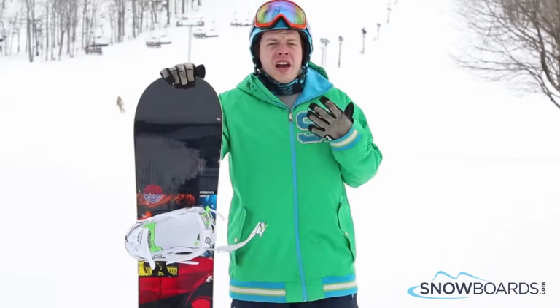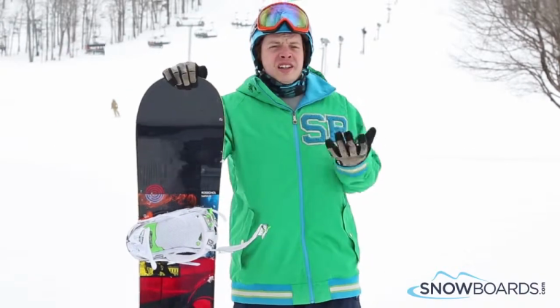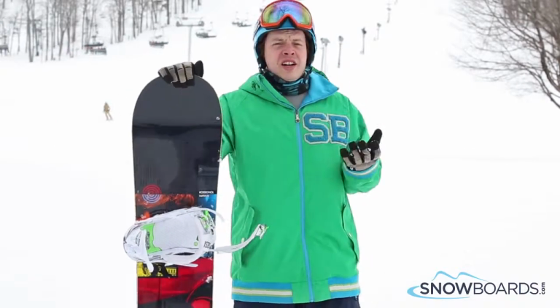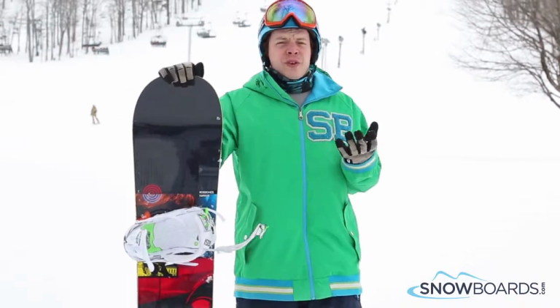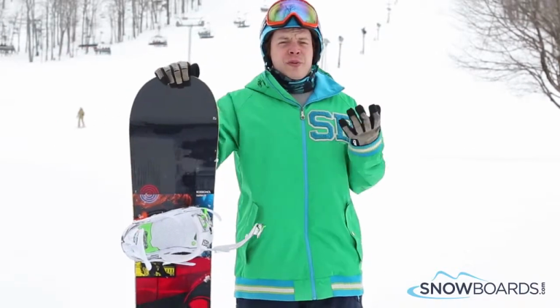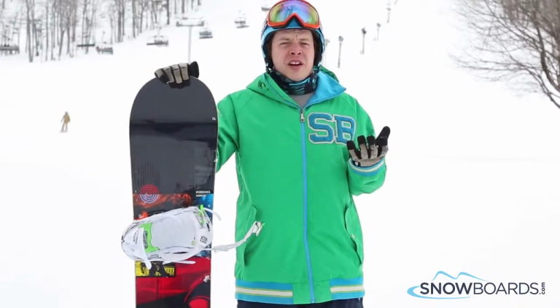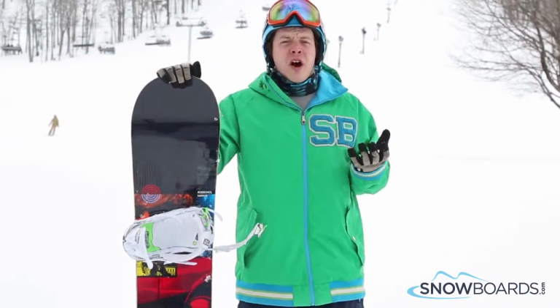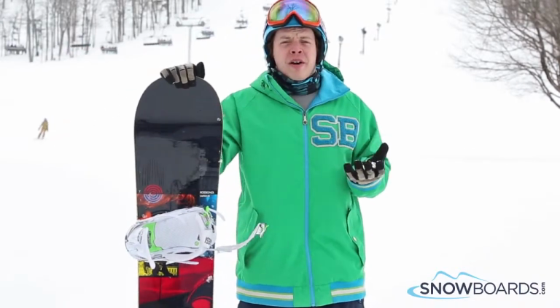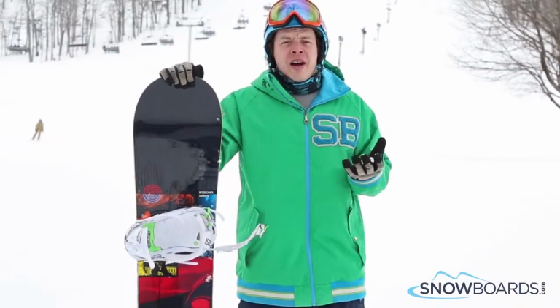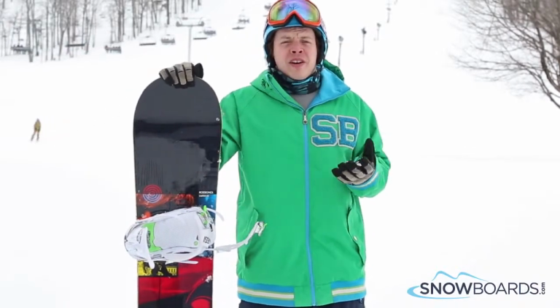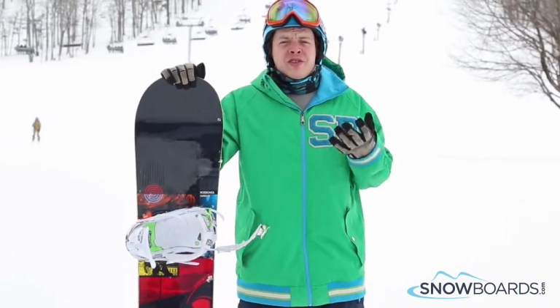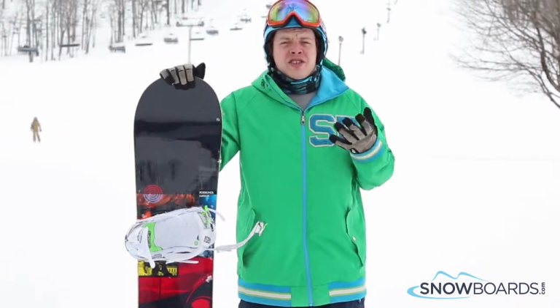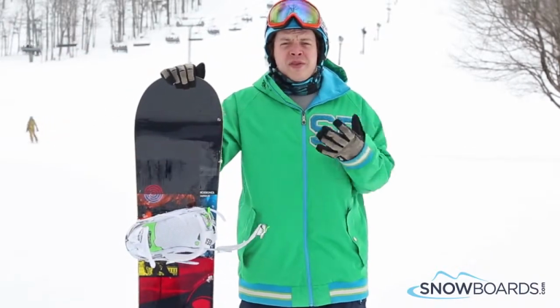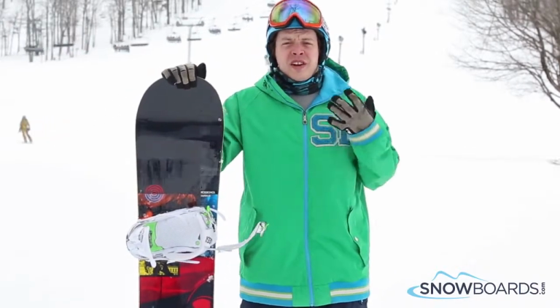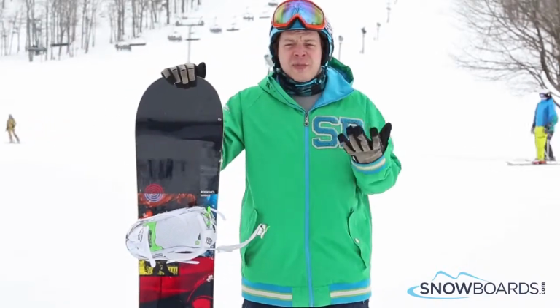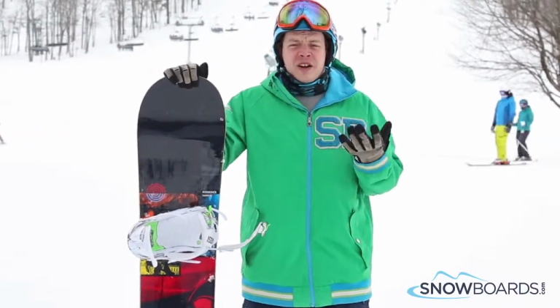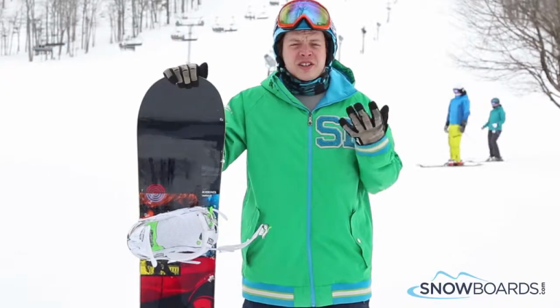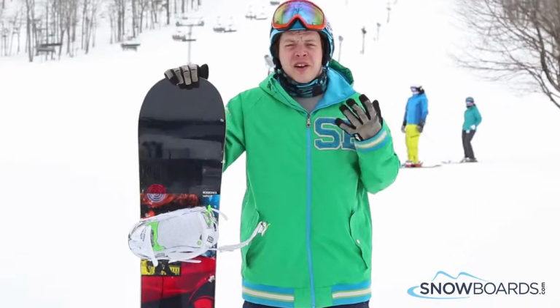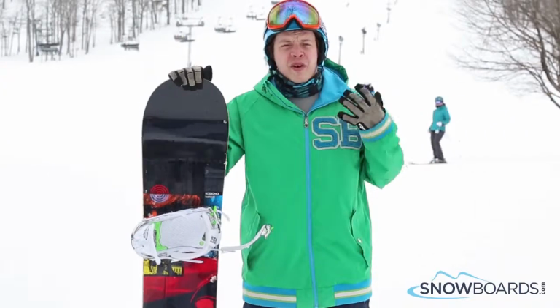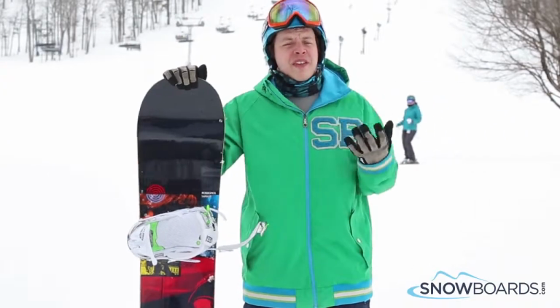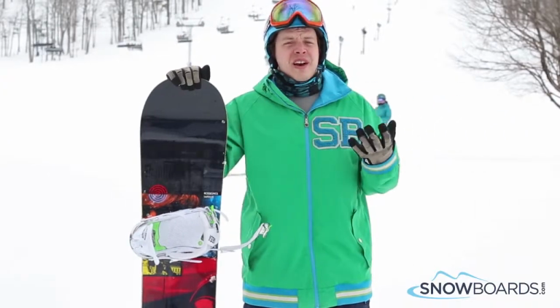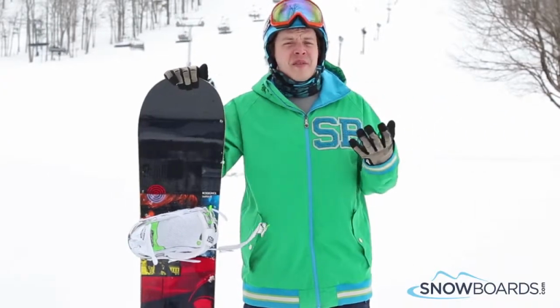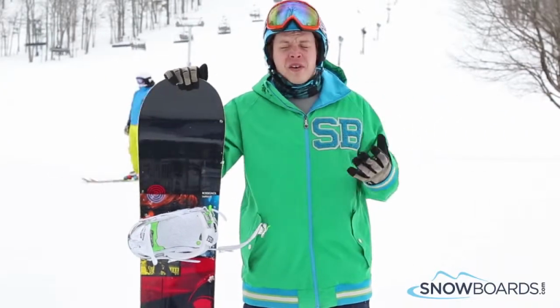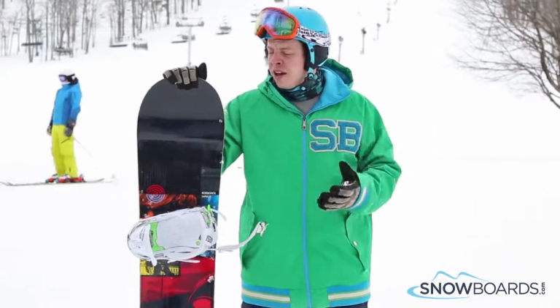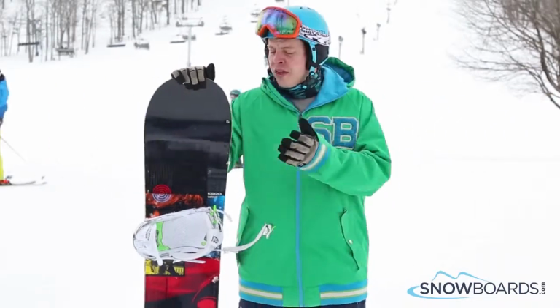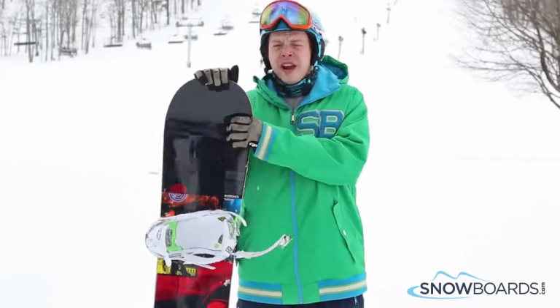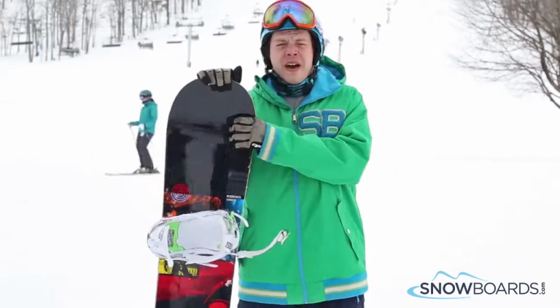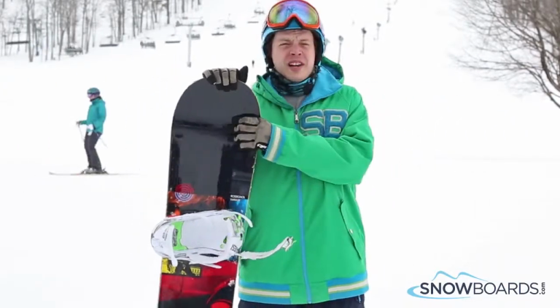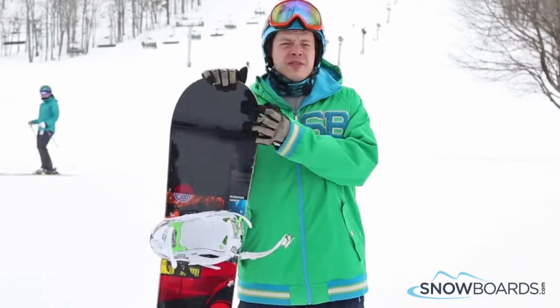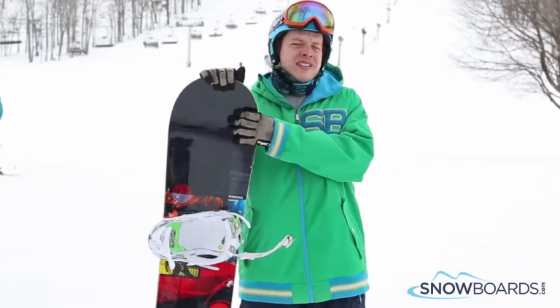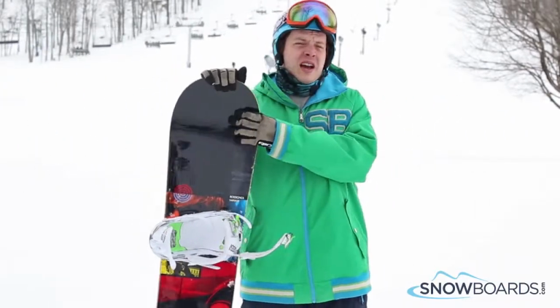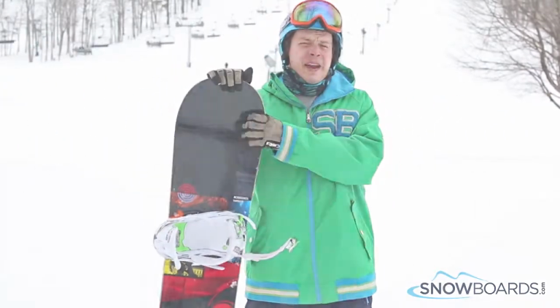It is geared for your beginner all-mountain rider, so it's just going to be very inspiring — just kind of going out there and having fun. 3 out of 5 stars, Rossignol Taipan.